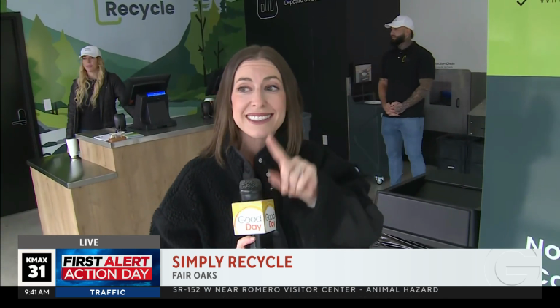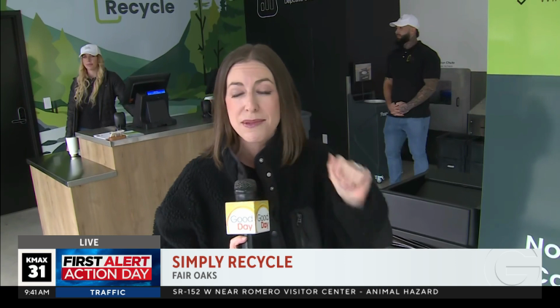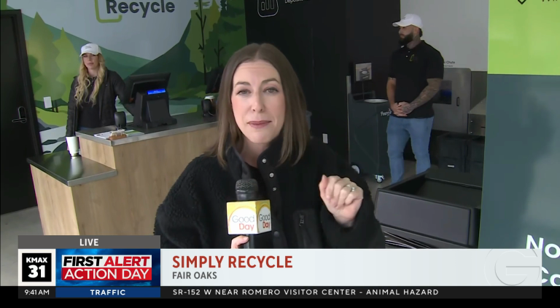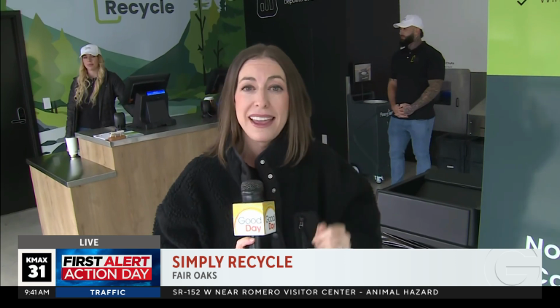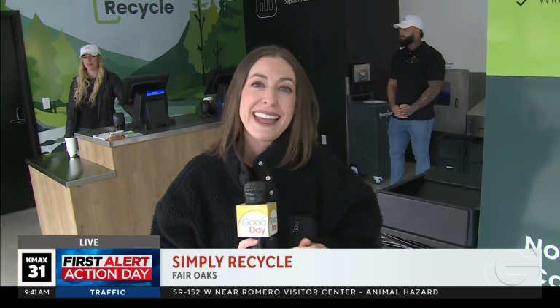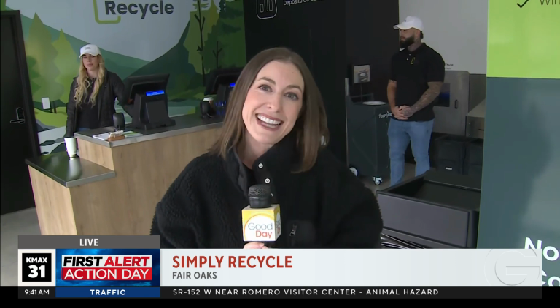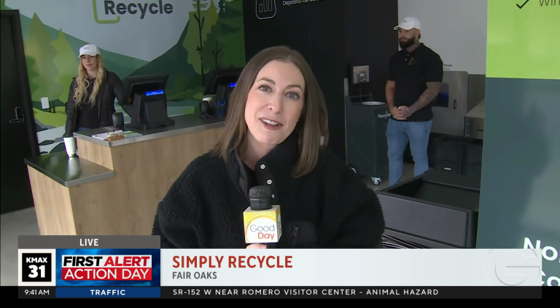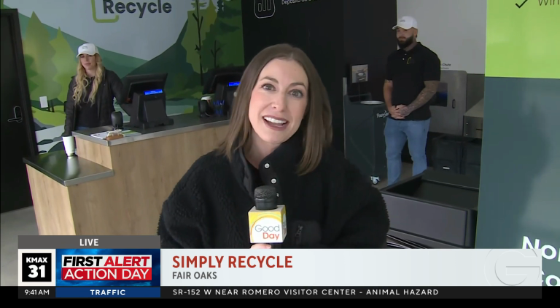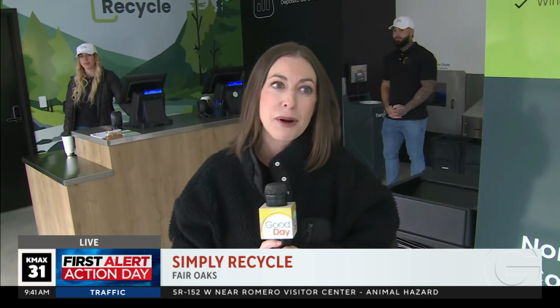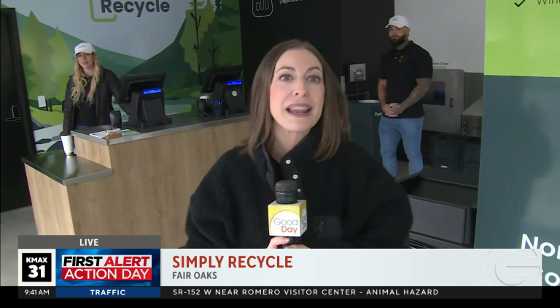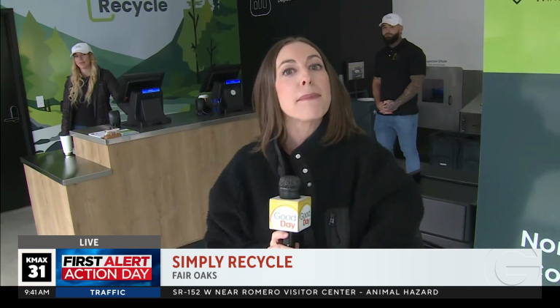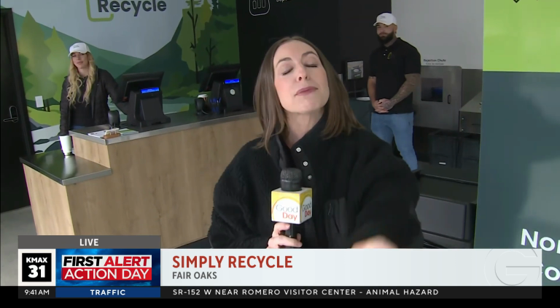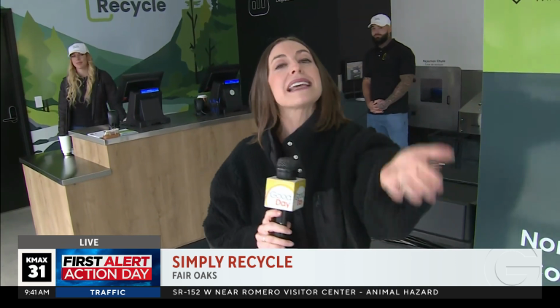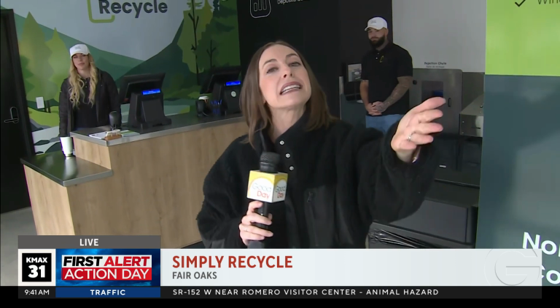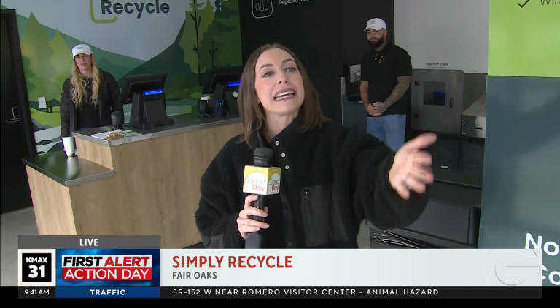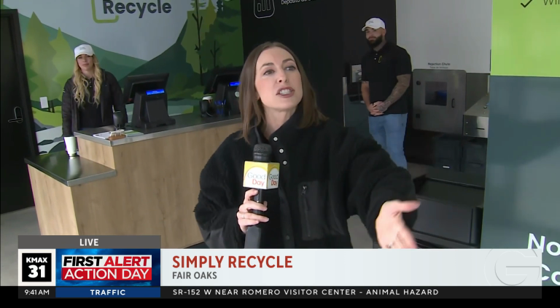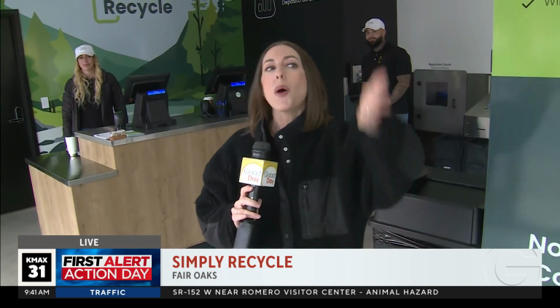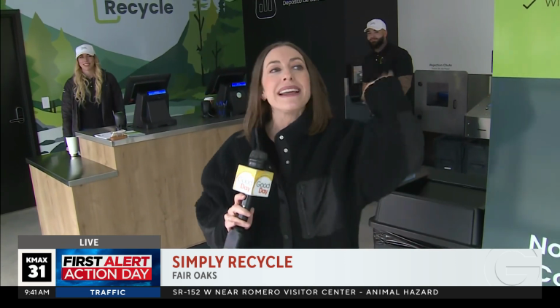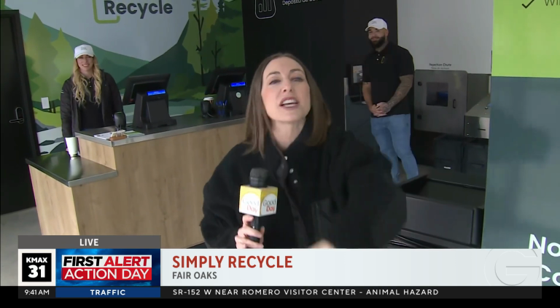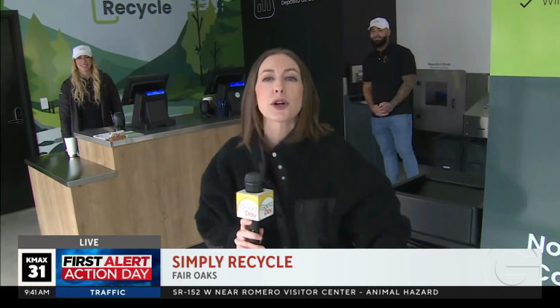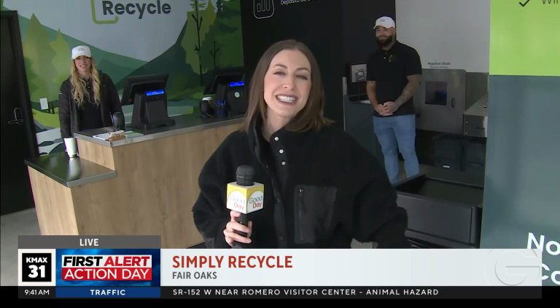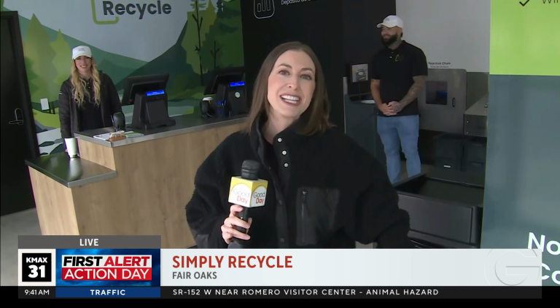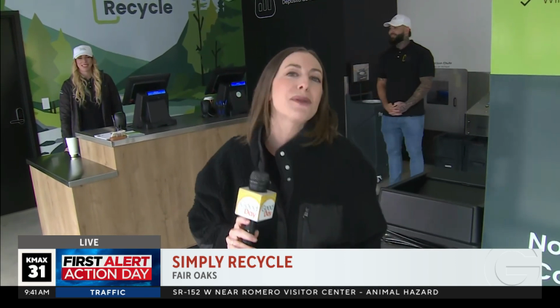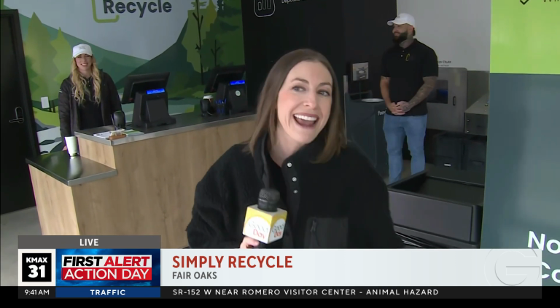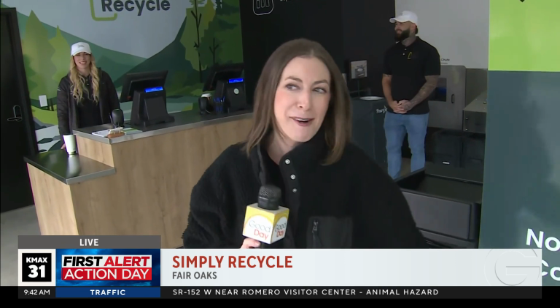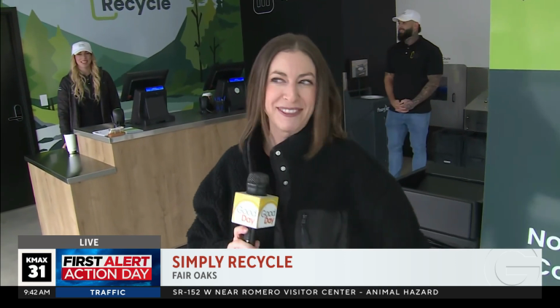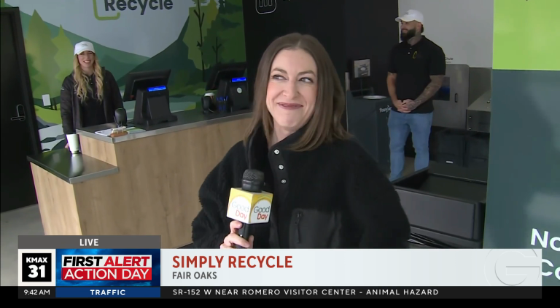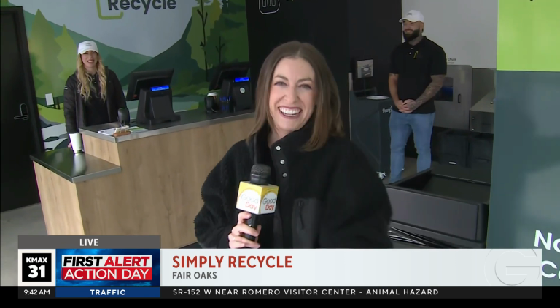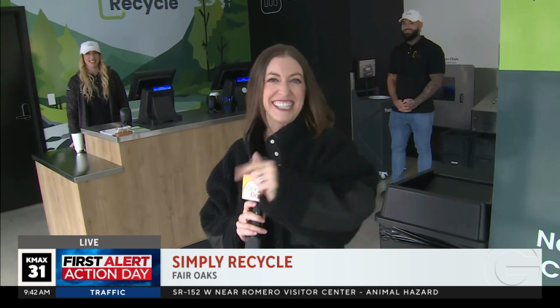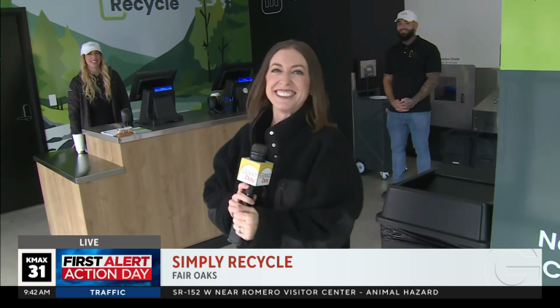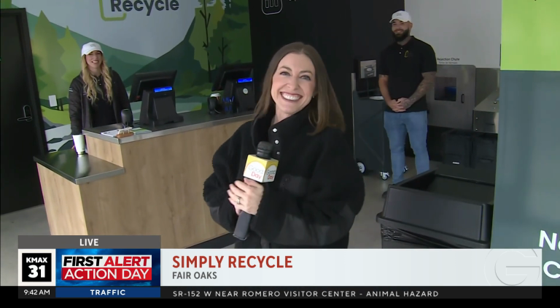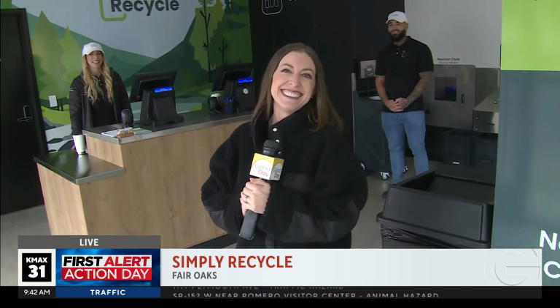That's coming up in the 10 o'clock hour. But happy recycling — don't wait until Earth Day. Do it now. Do it 365.